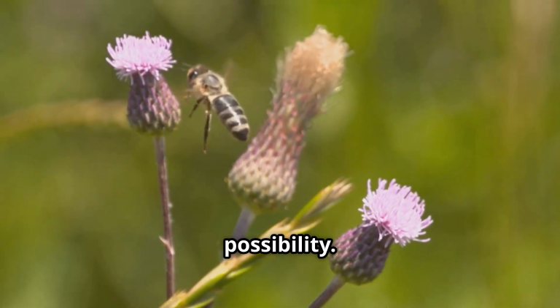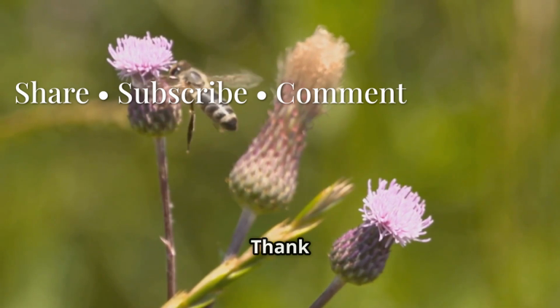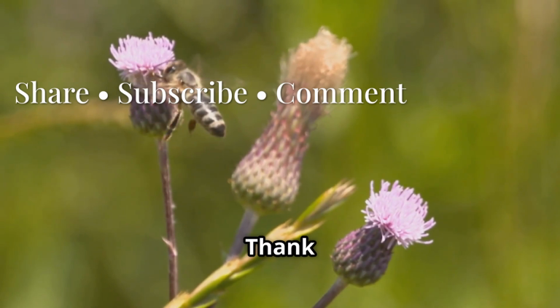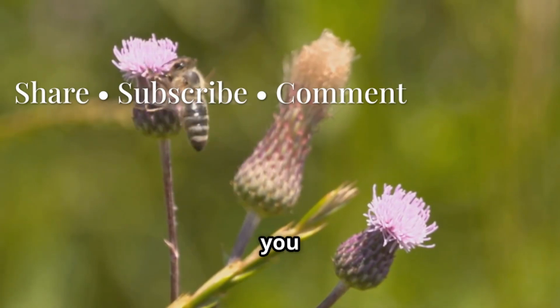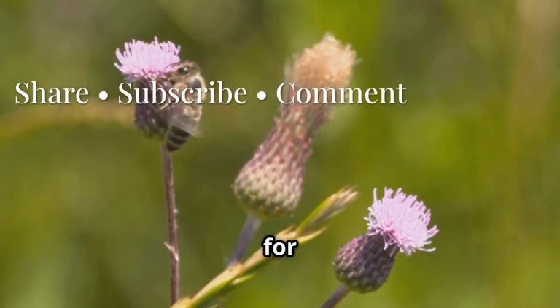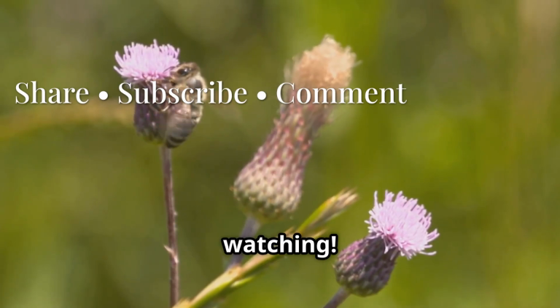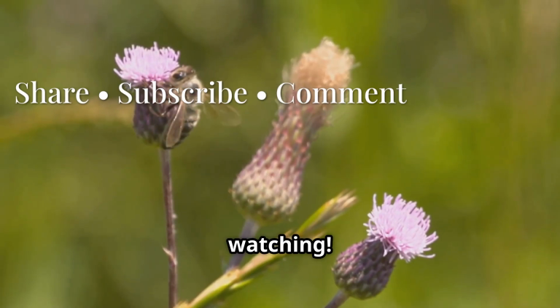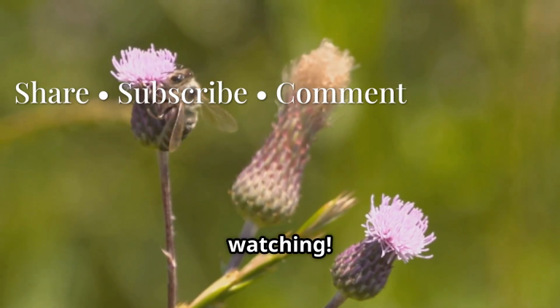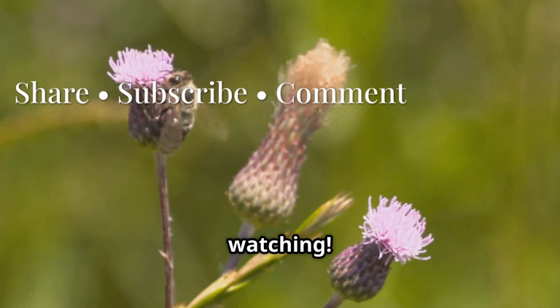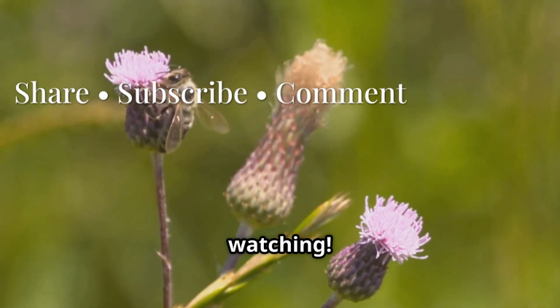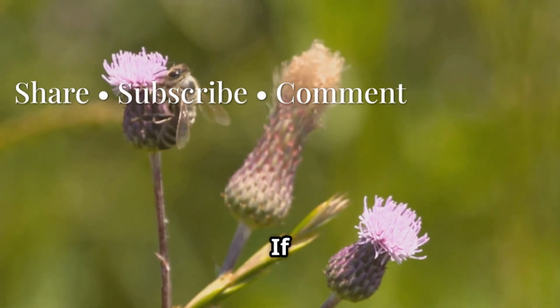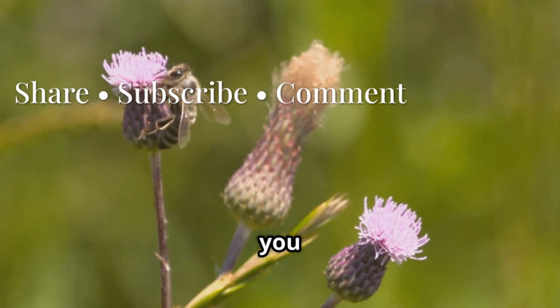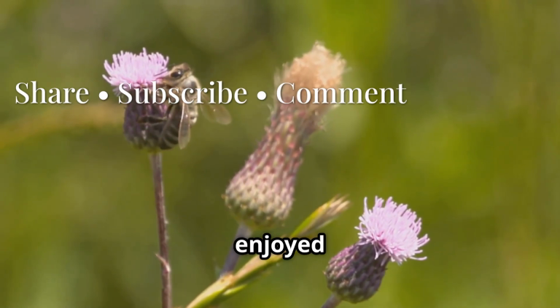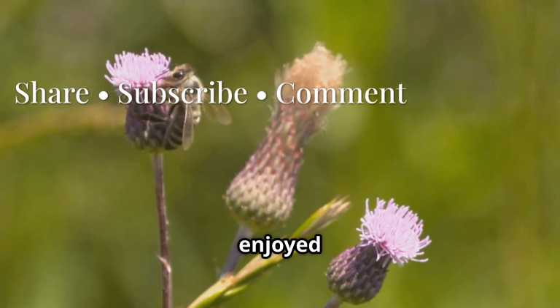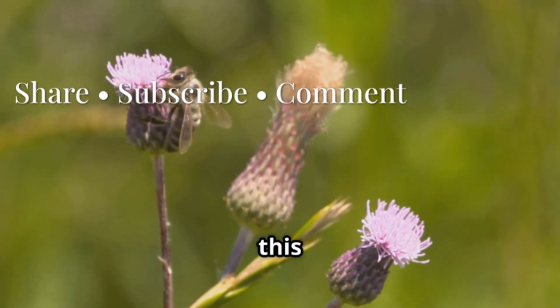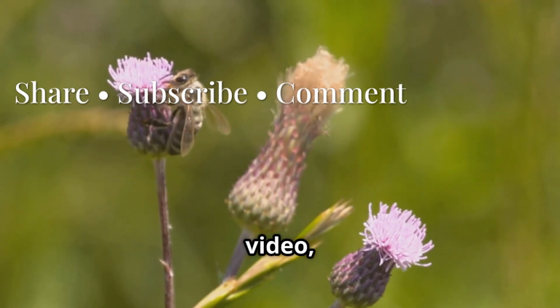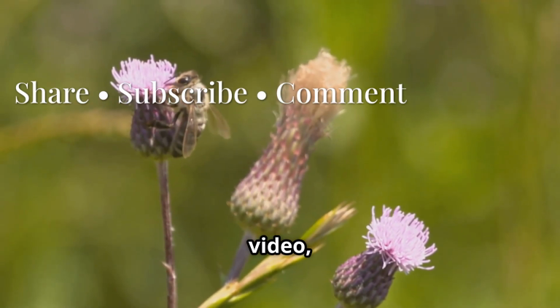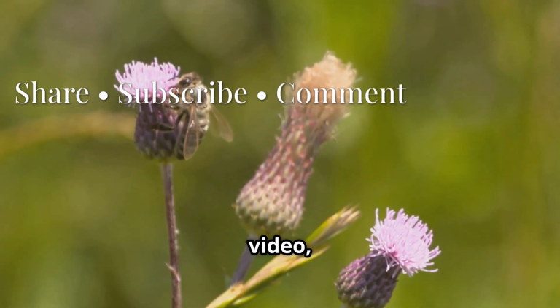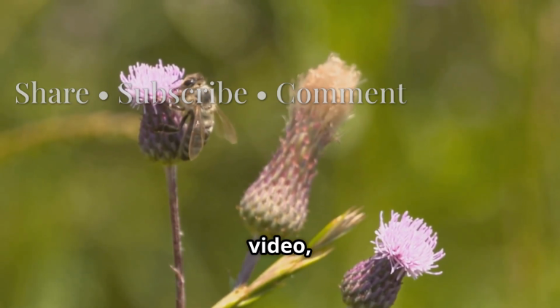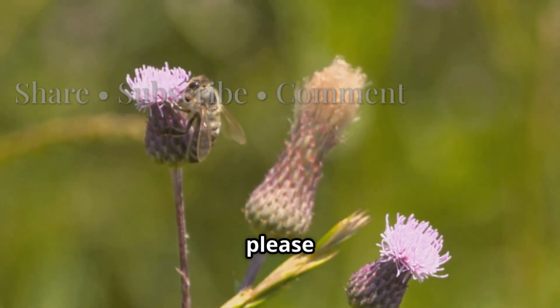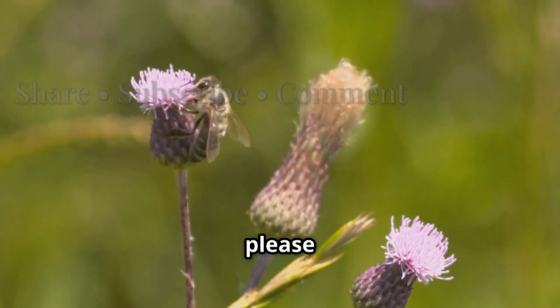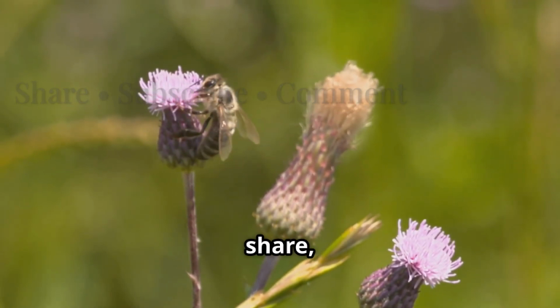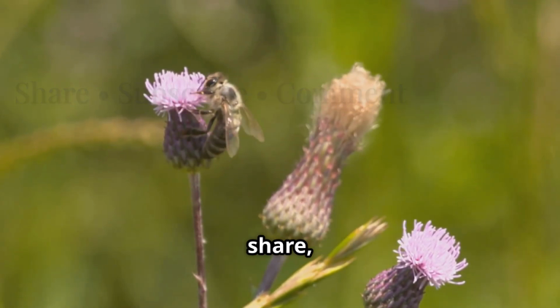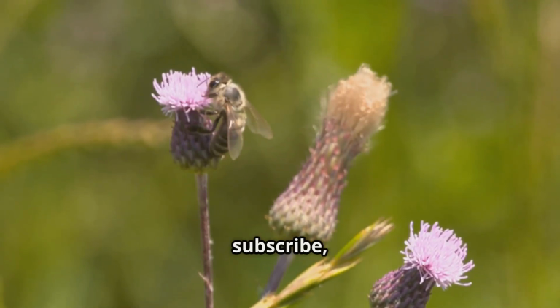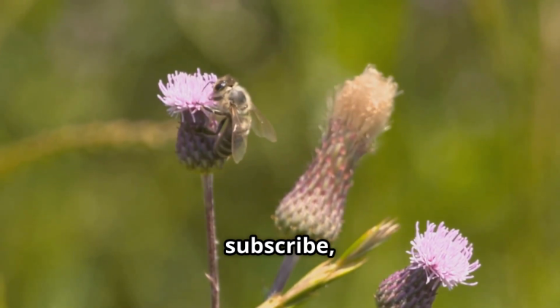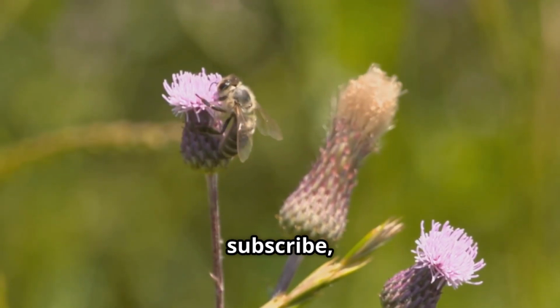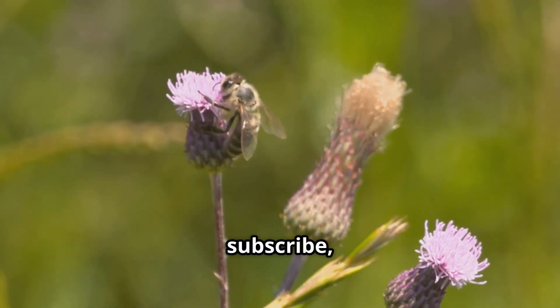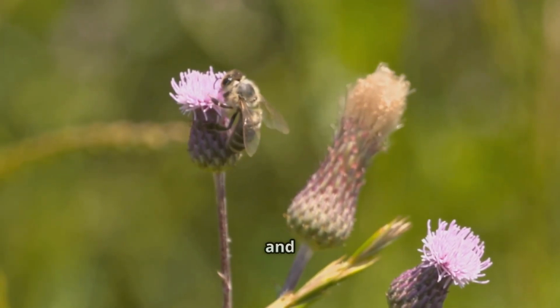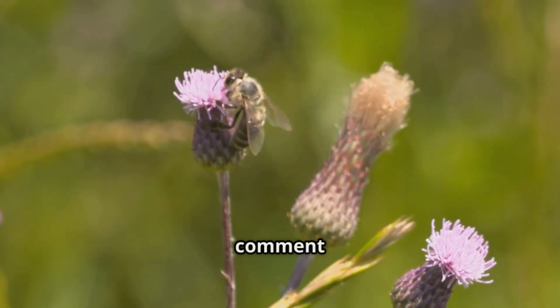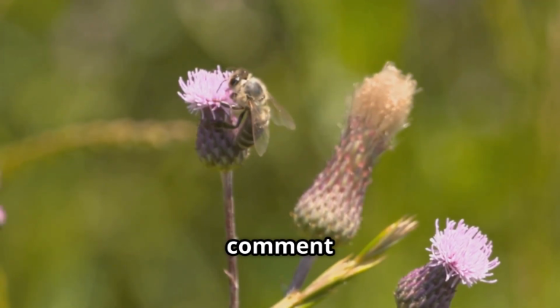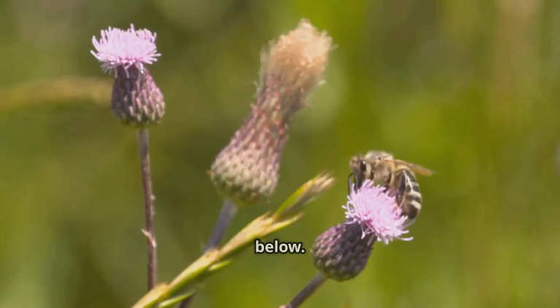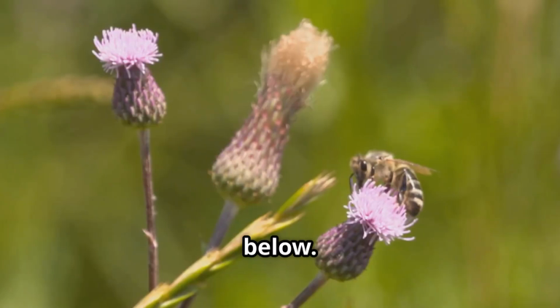Thank you for watching. If you enjoyed this video, please share, subscribe, and comment below.